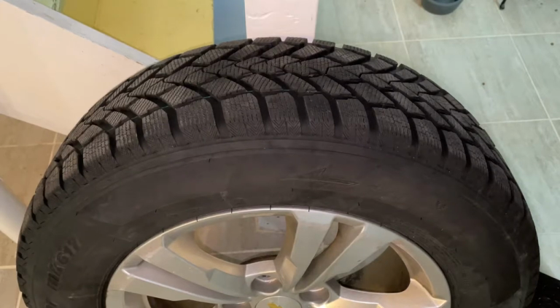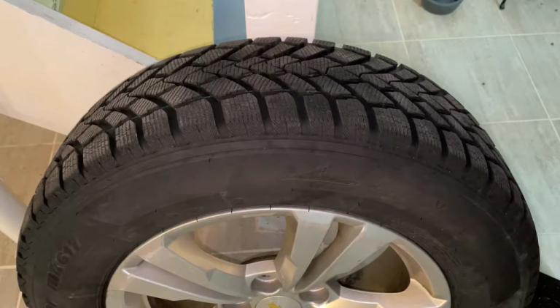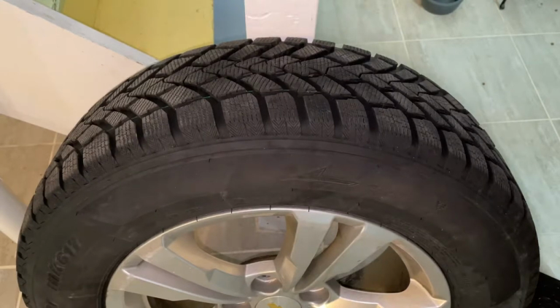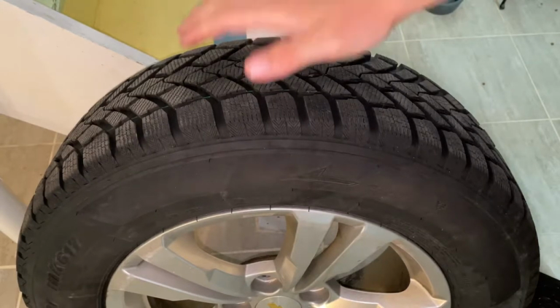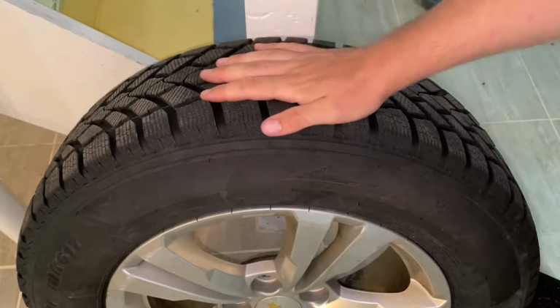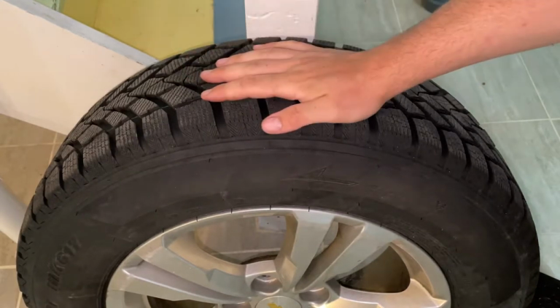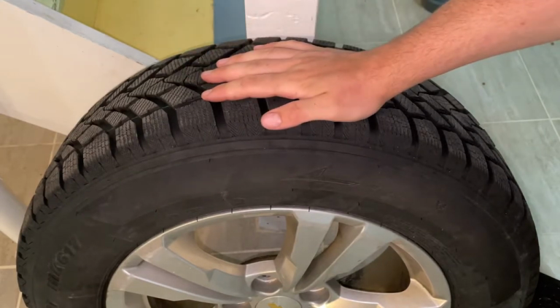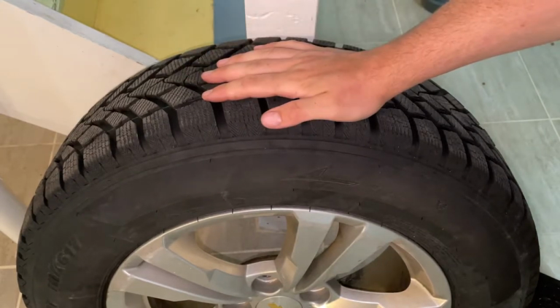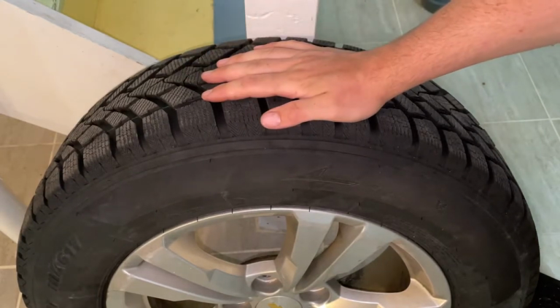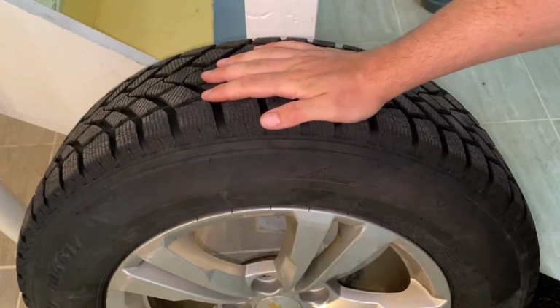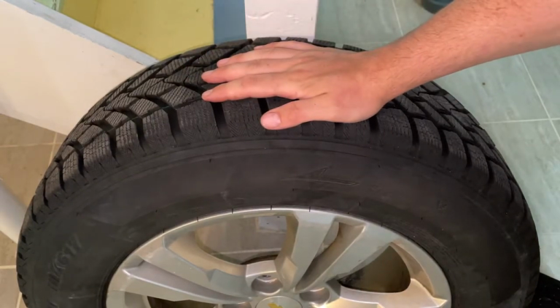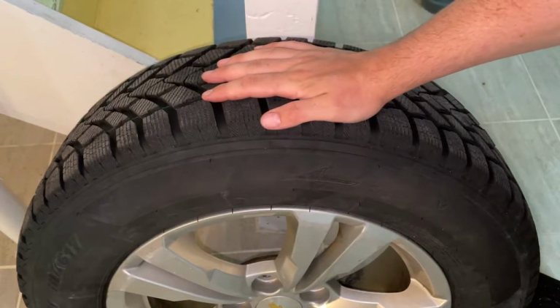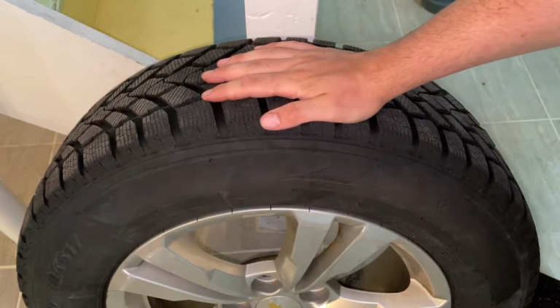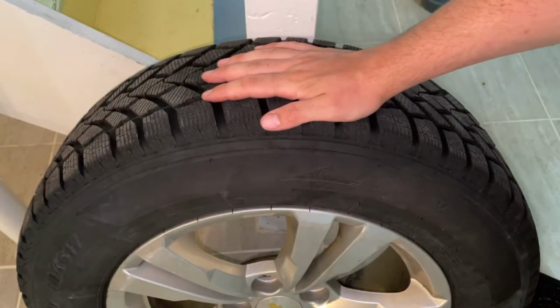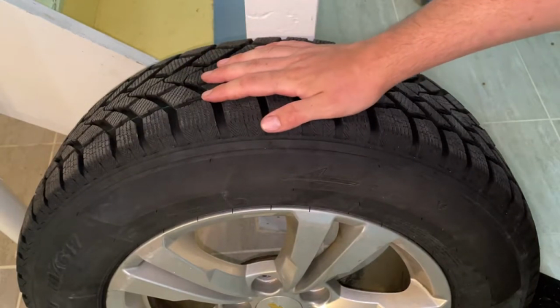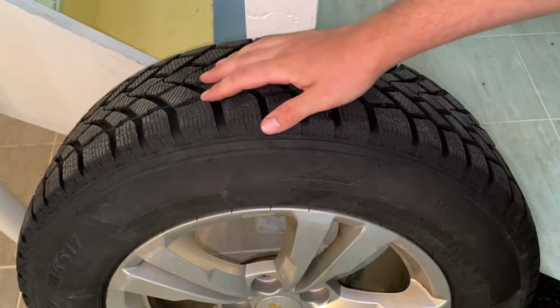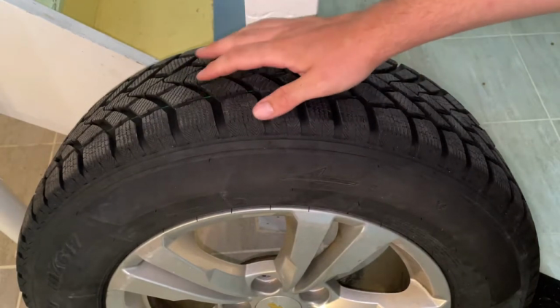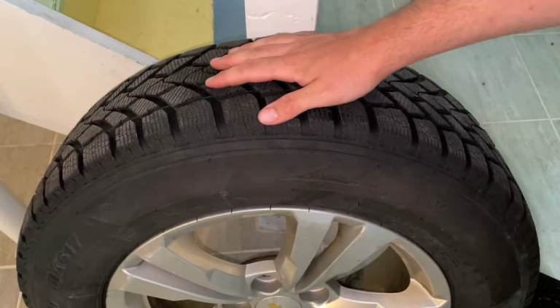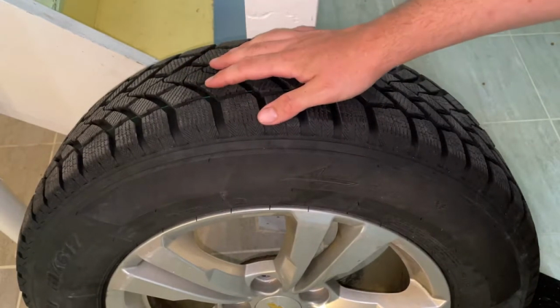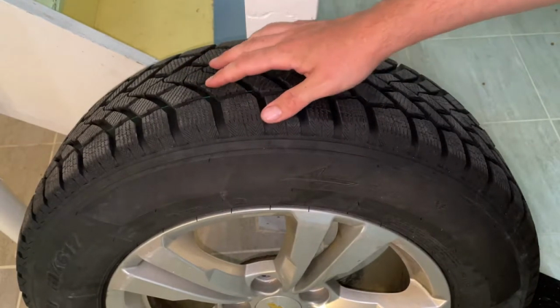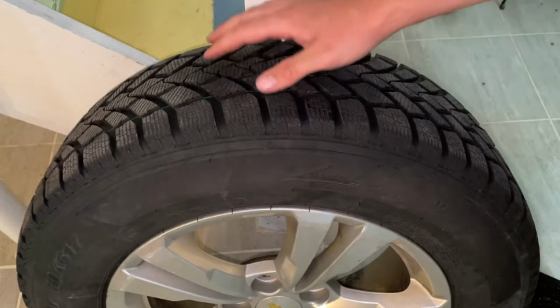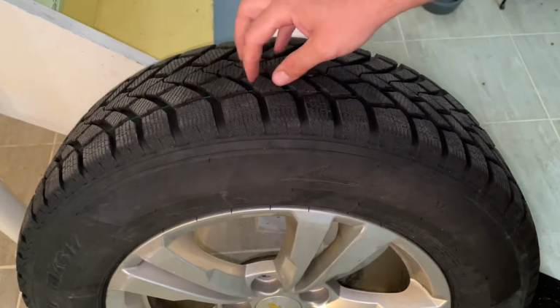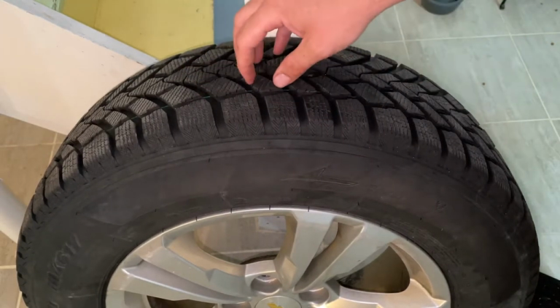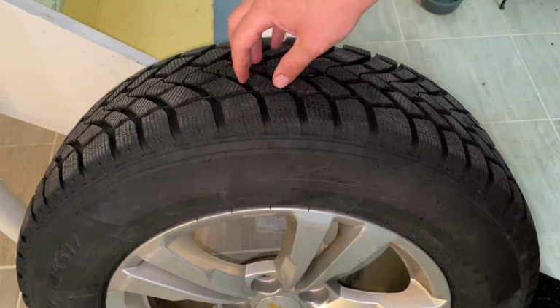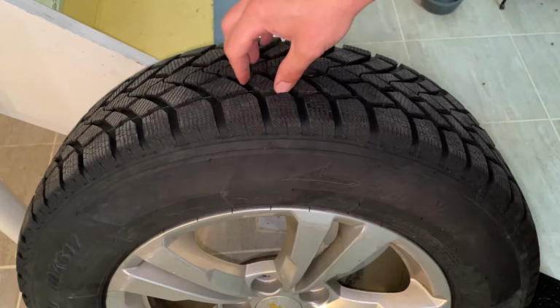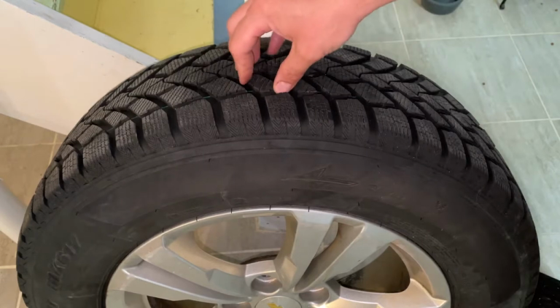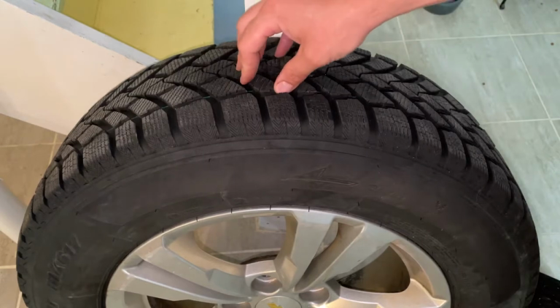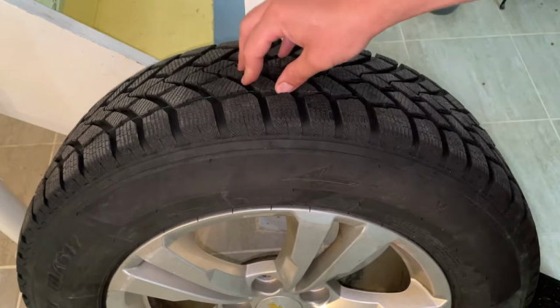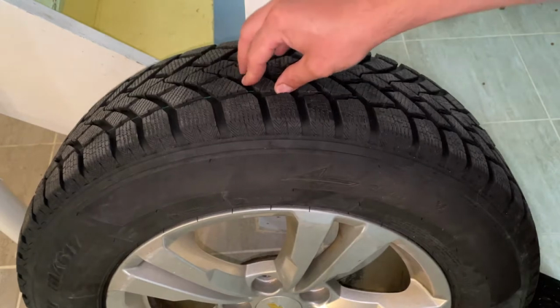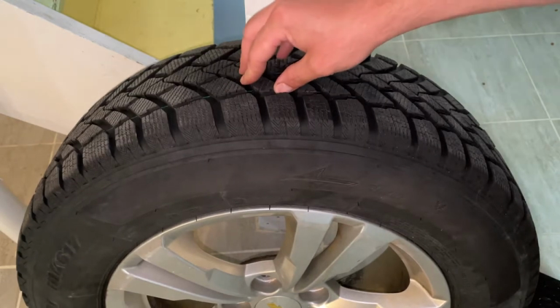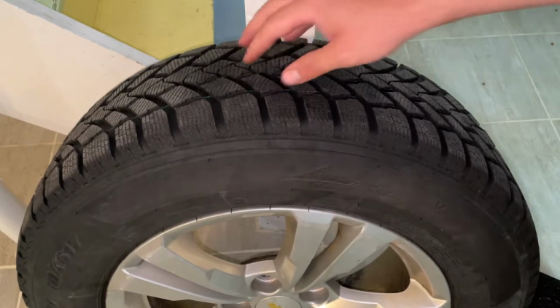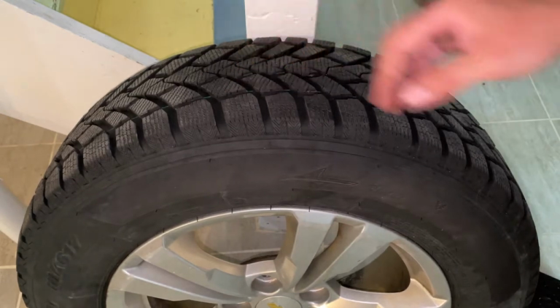Hey there folks, in today's video I'm going to be showing you how to check your tire tread depth to see if your tires need to be replaced or not.